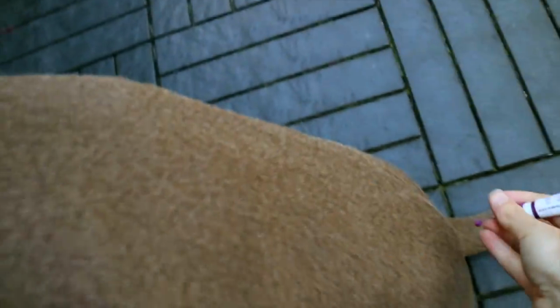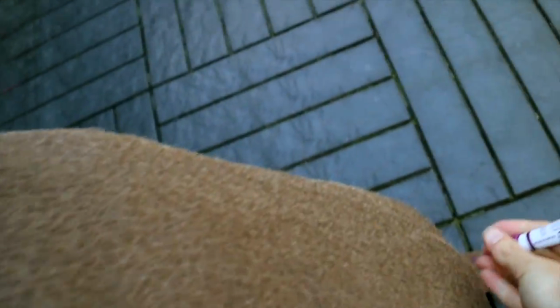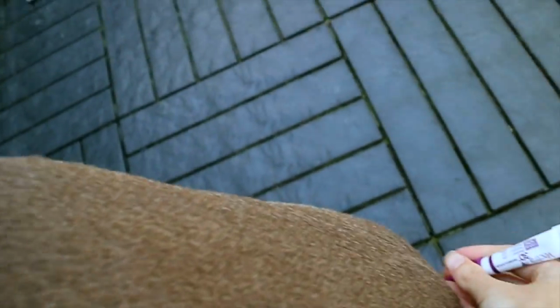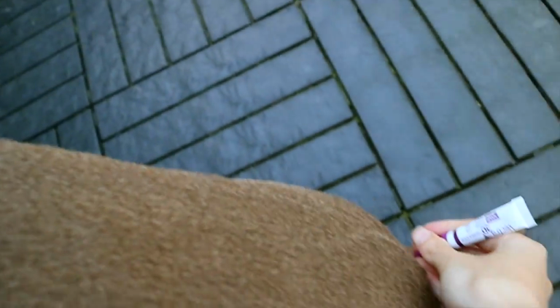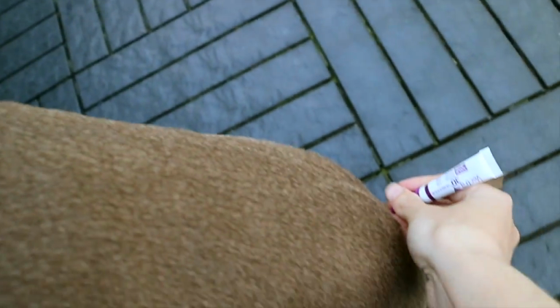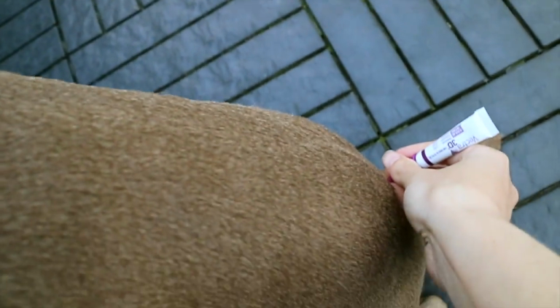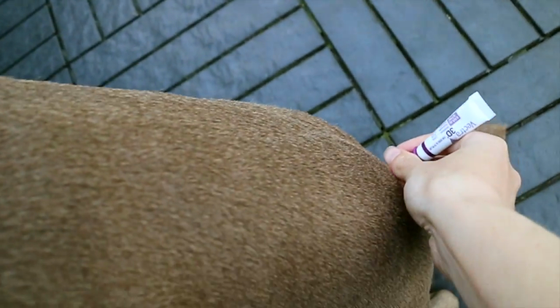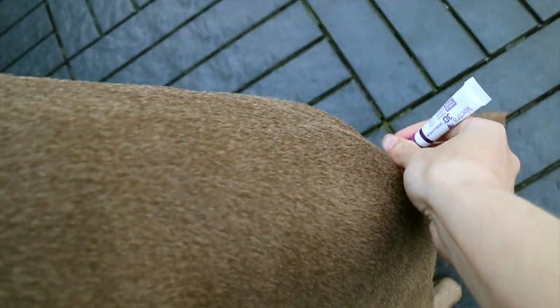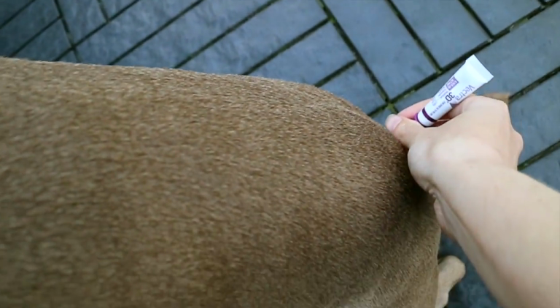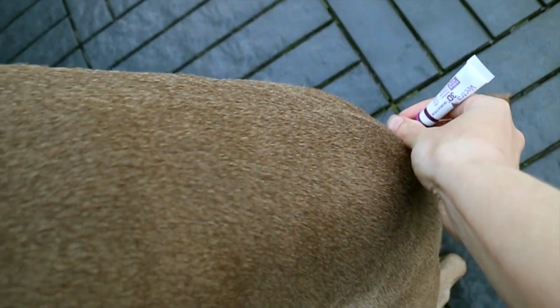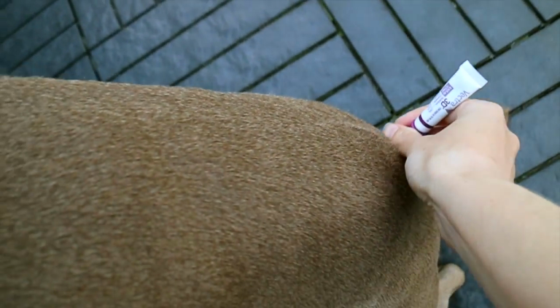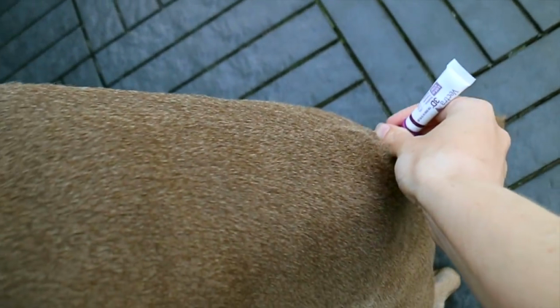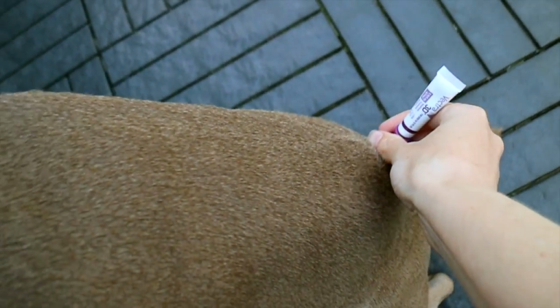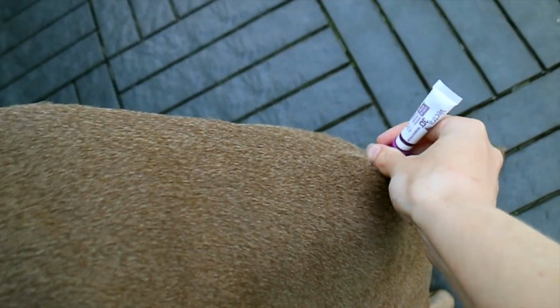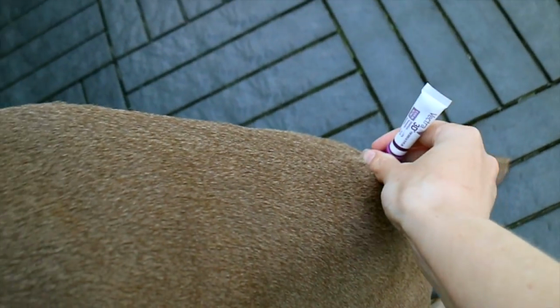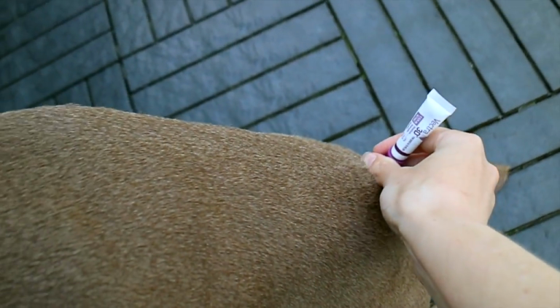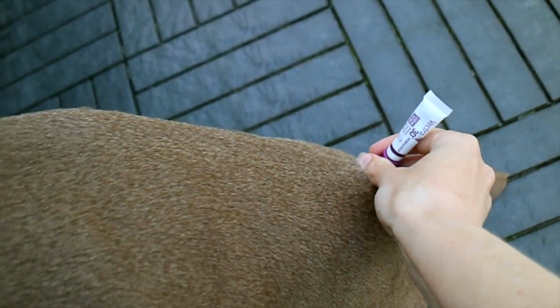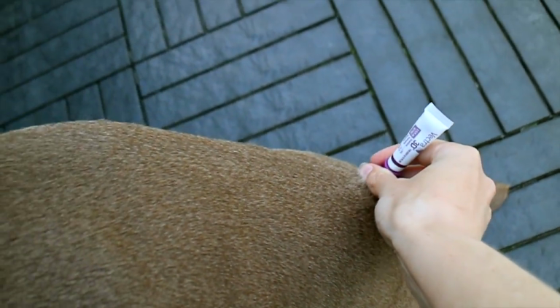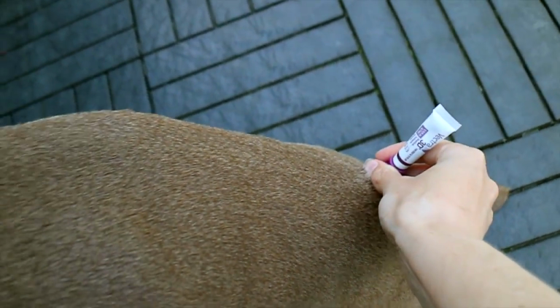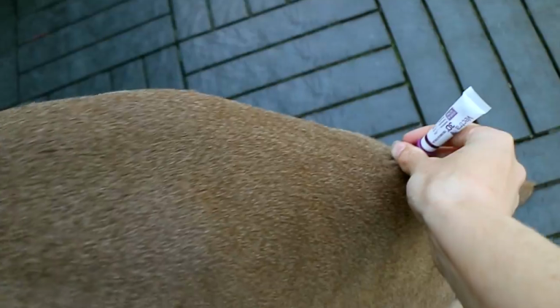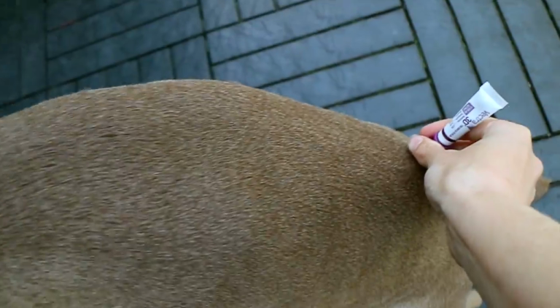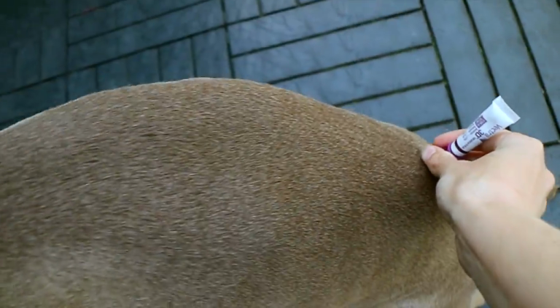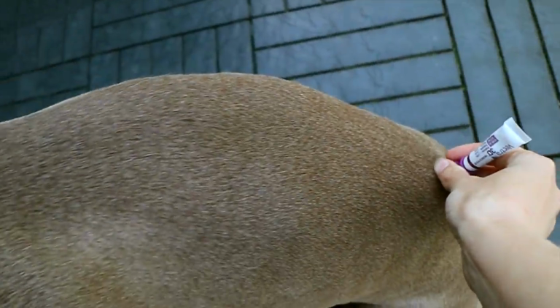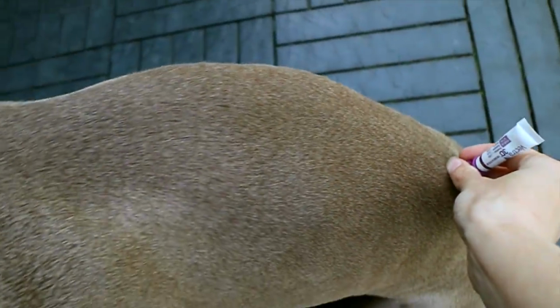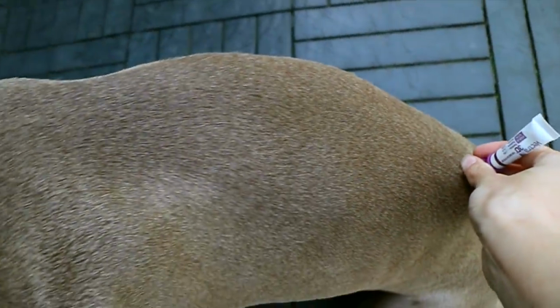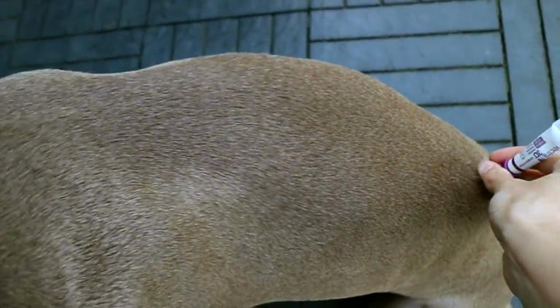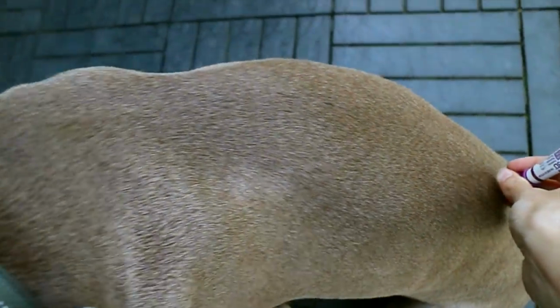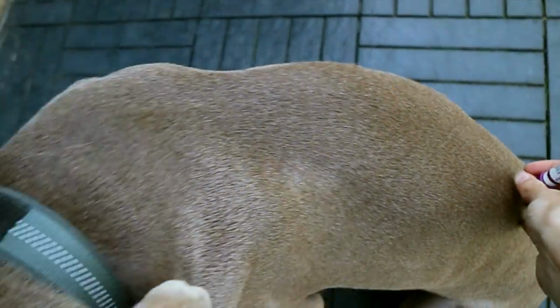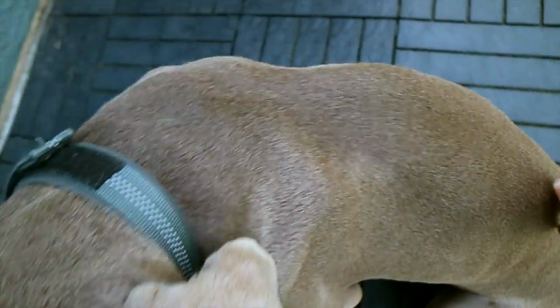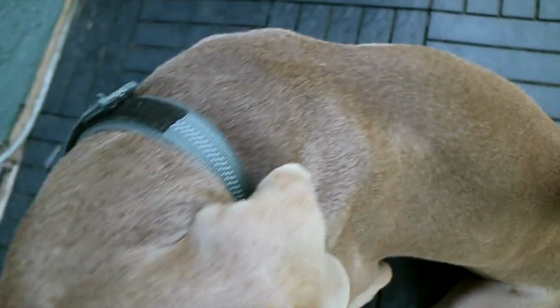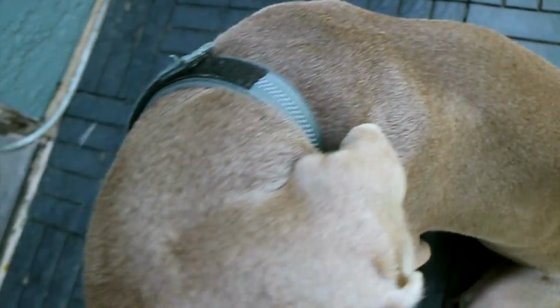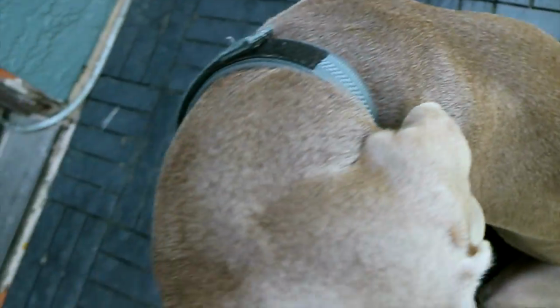To apply, you part your dog's hair at the base of the tail and apply all the way up to the shoulder blades.